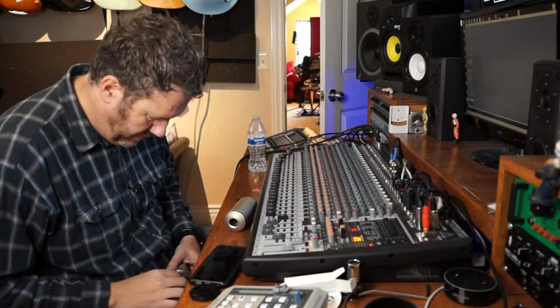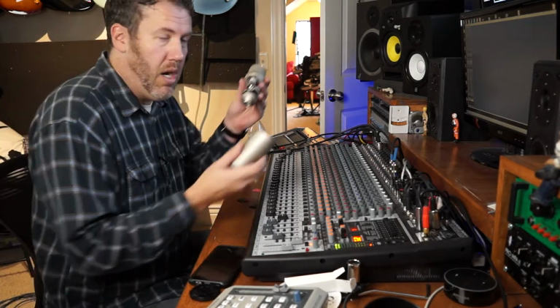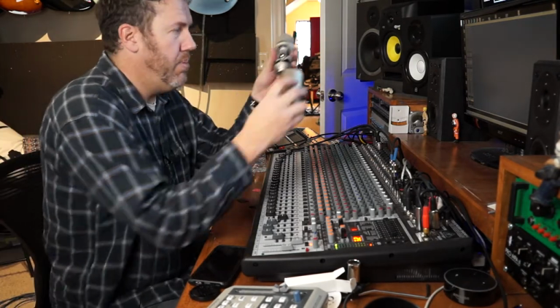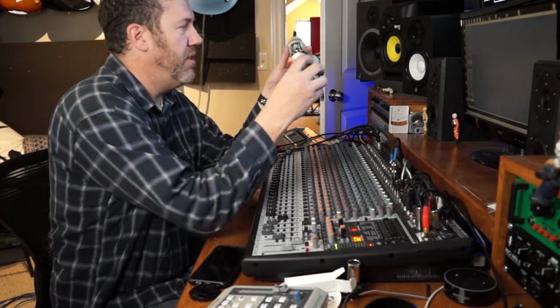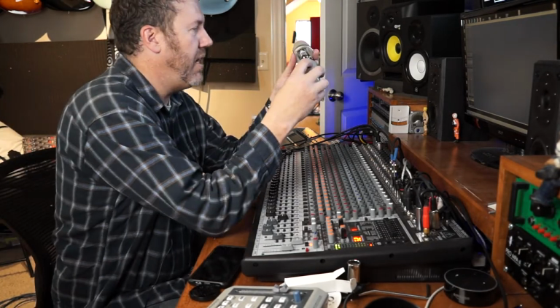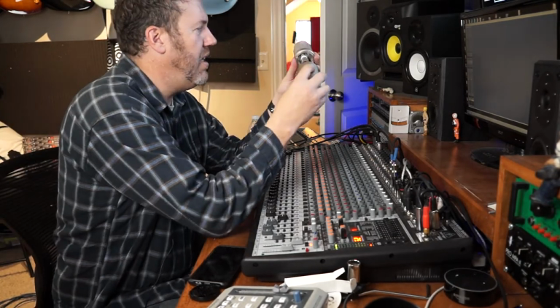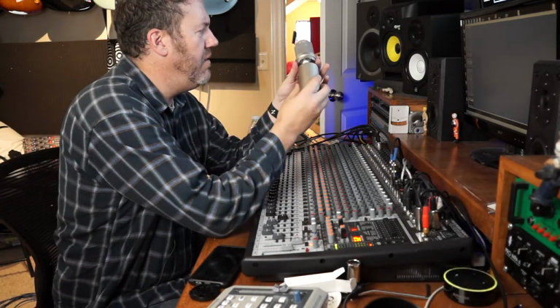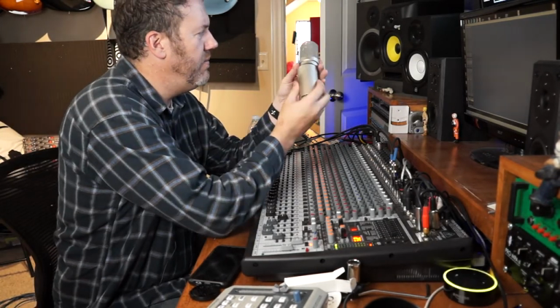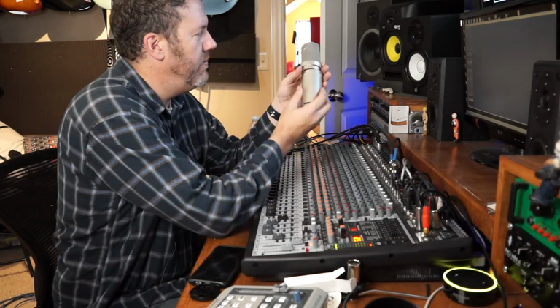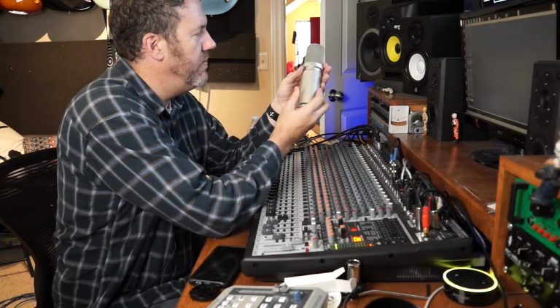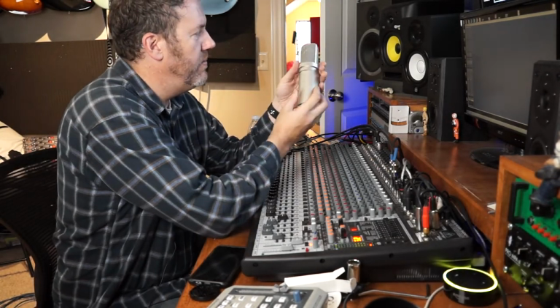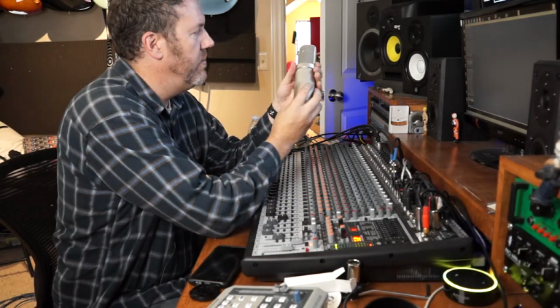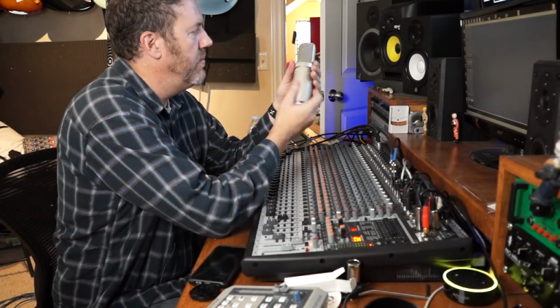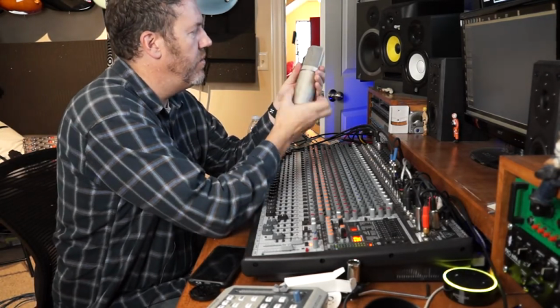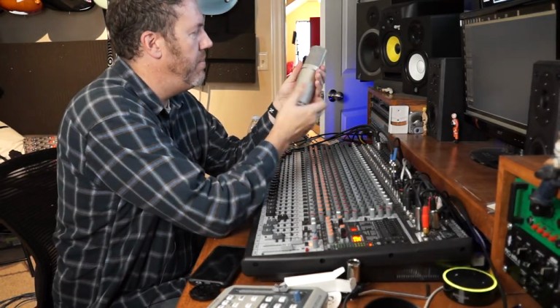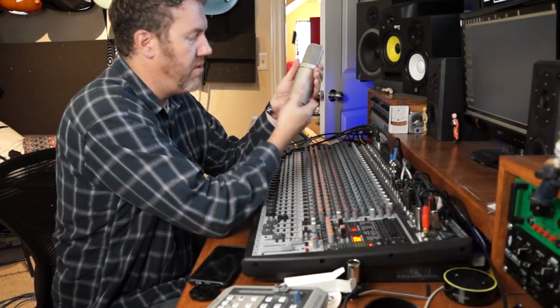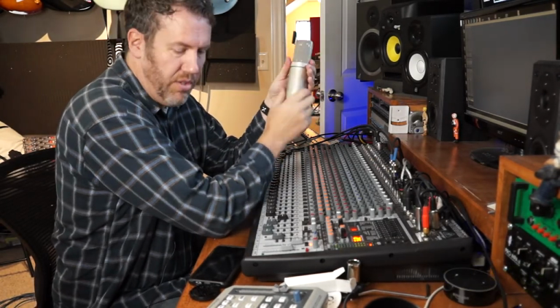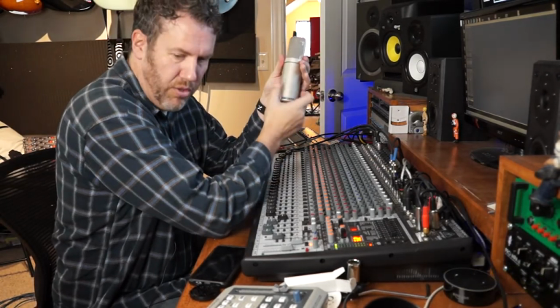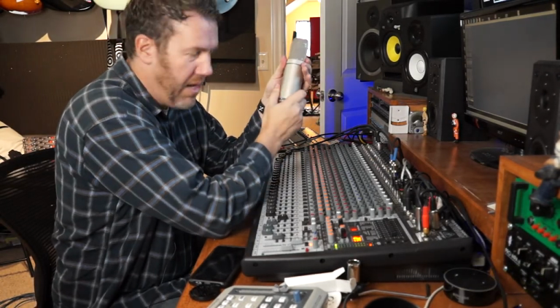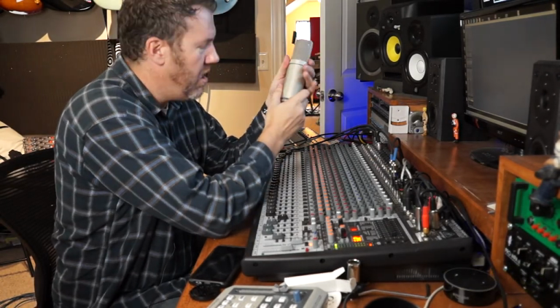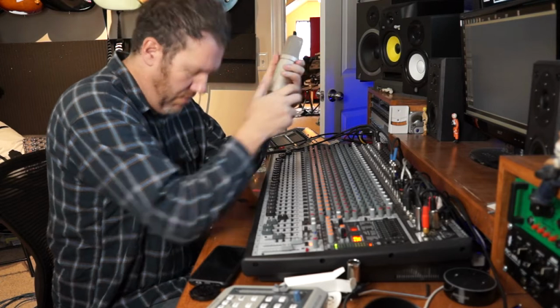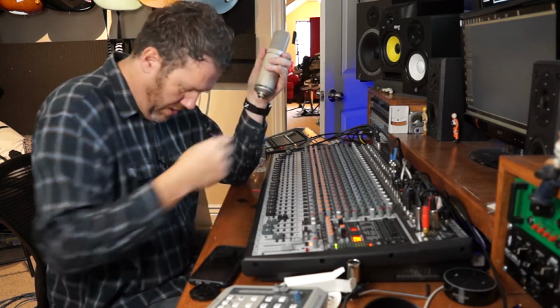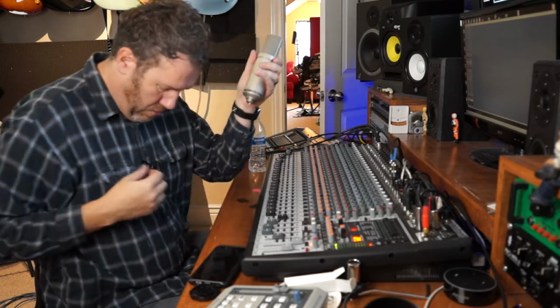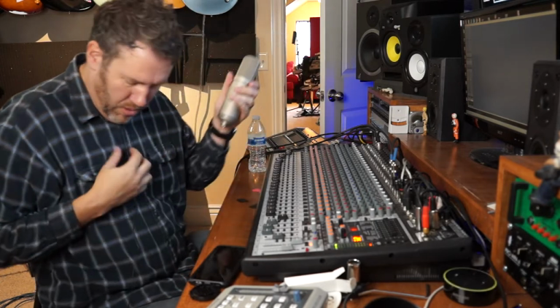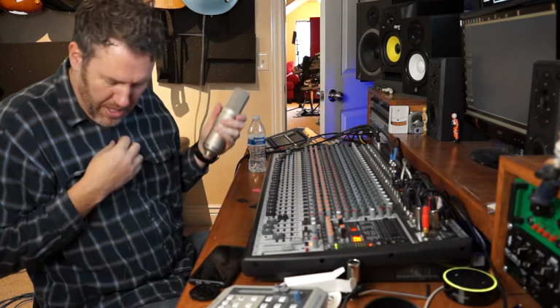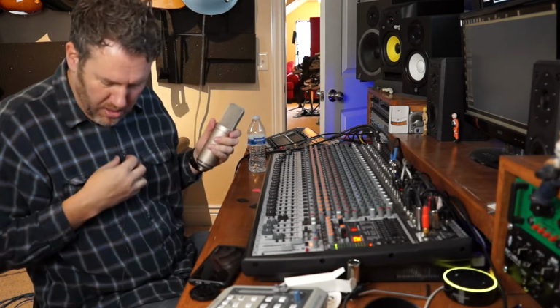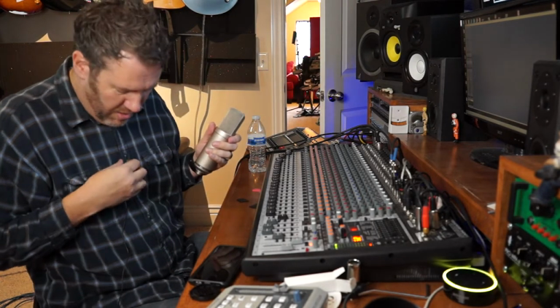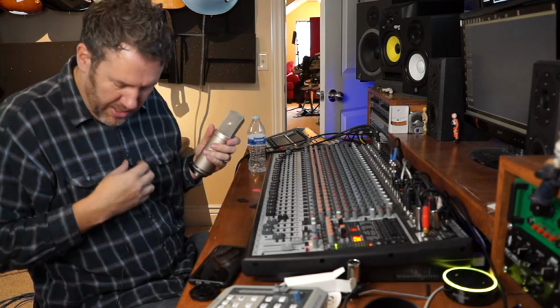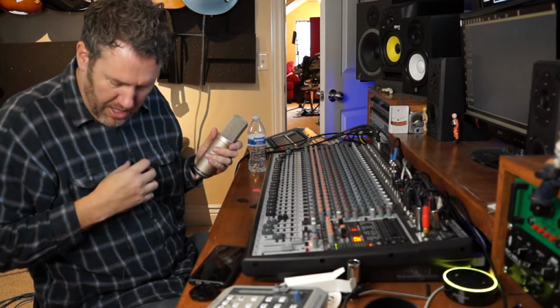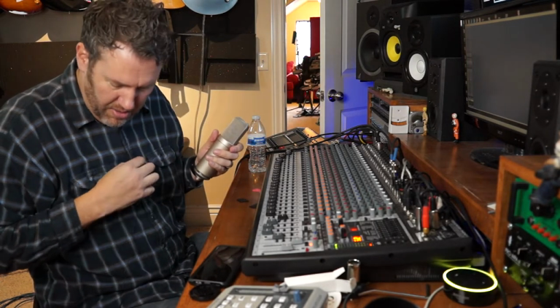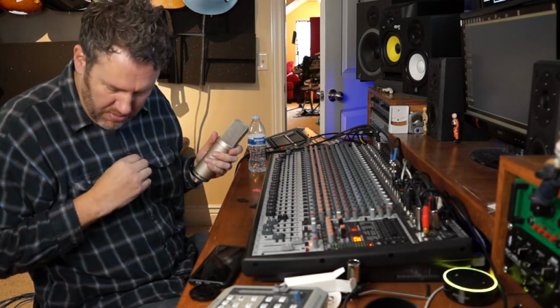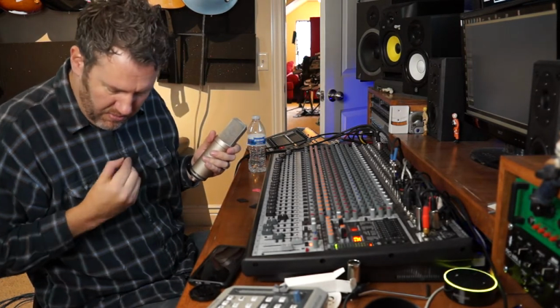Alright, putting this back on - it basically just screws back on. Alright, let's go put it back on the mic stand.